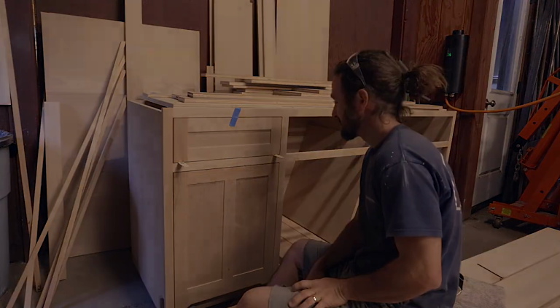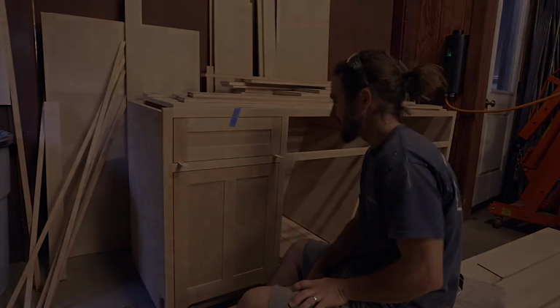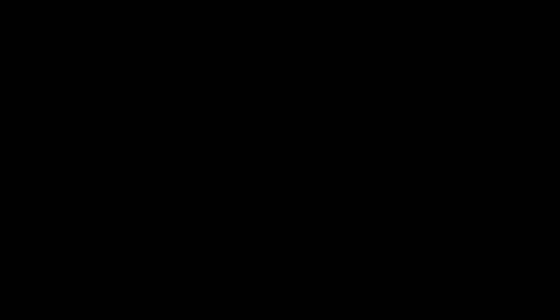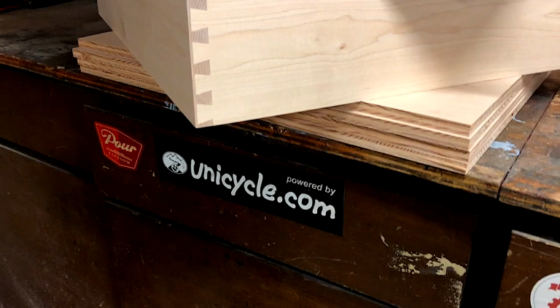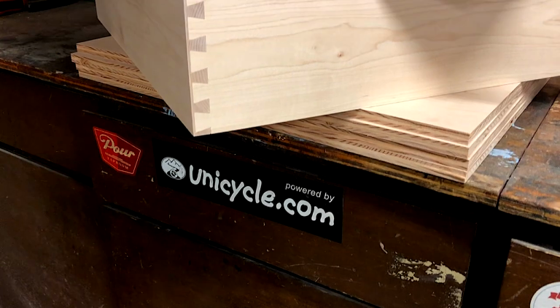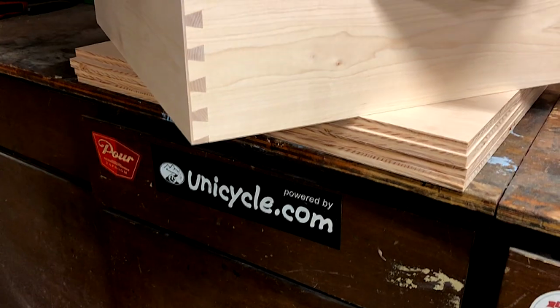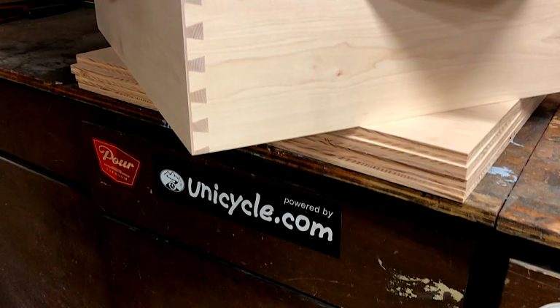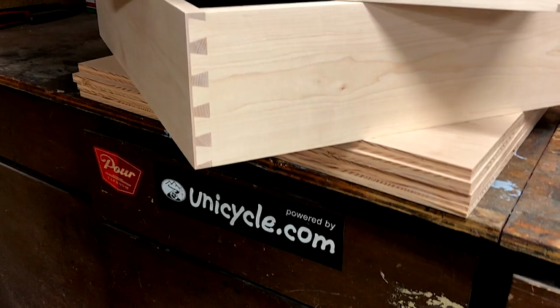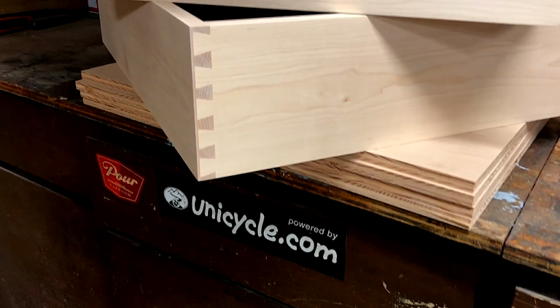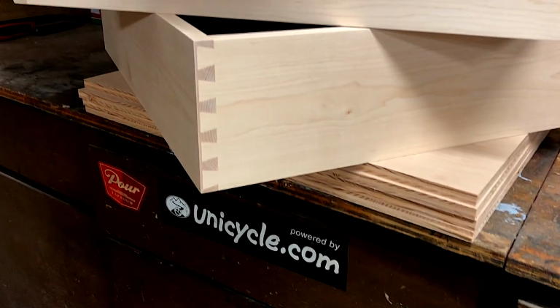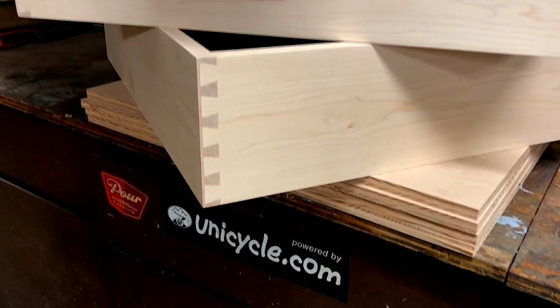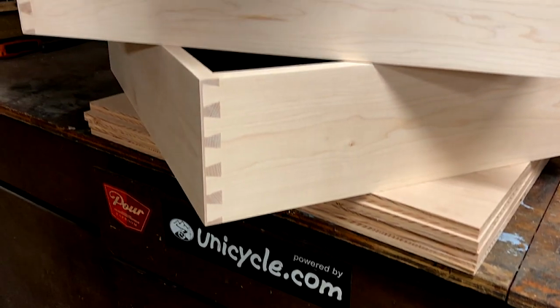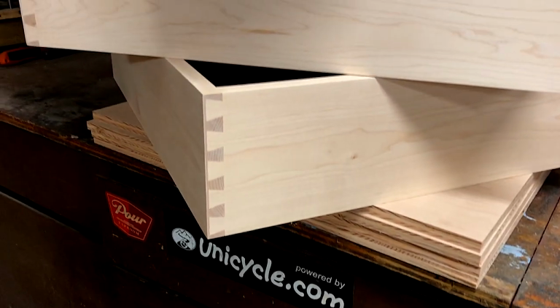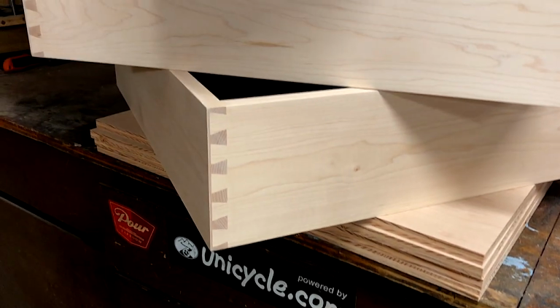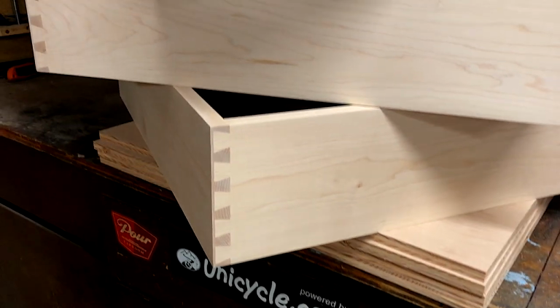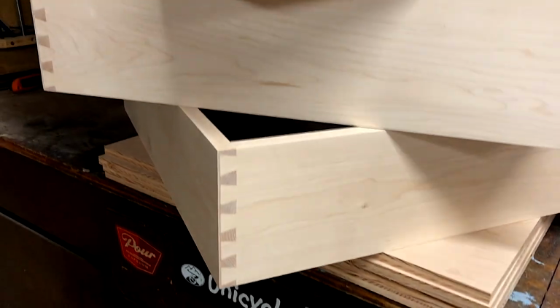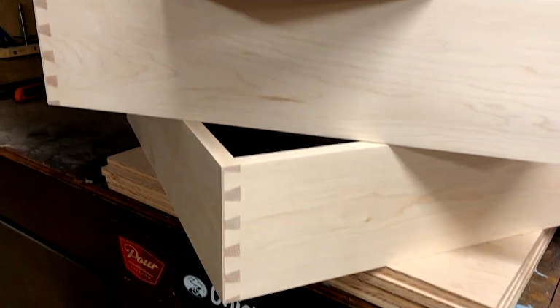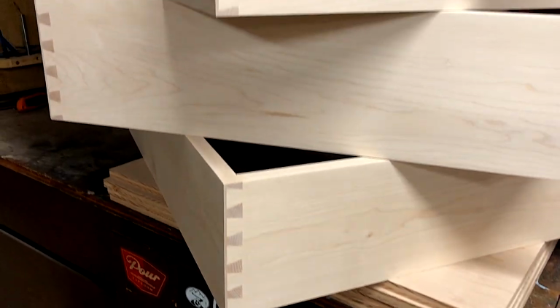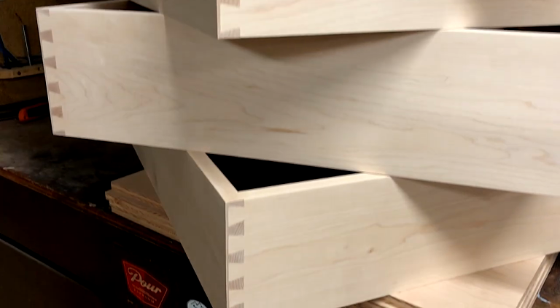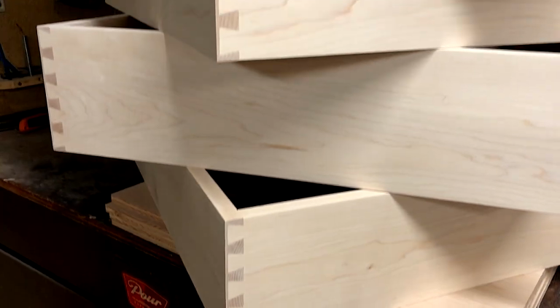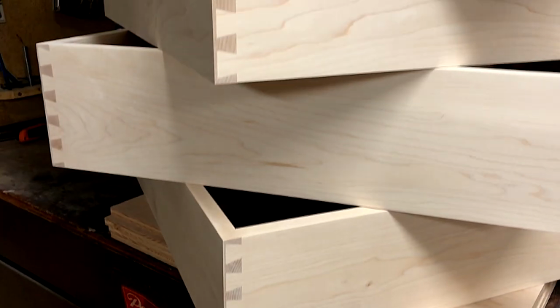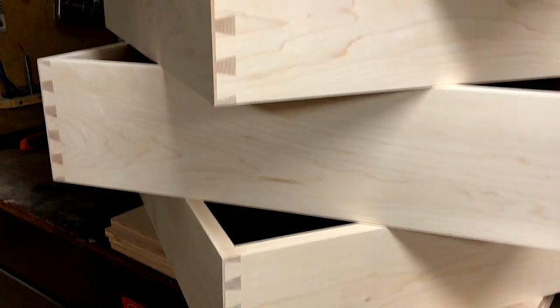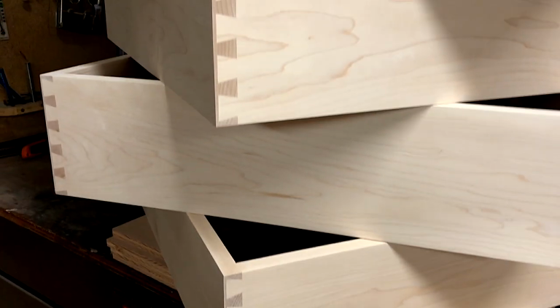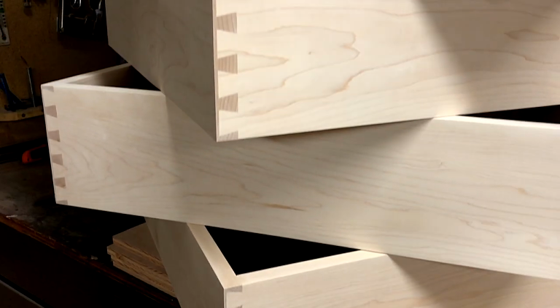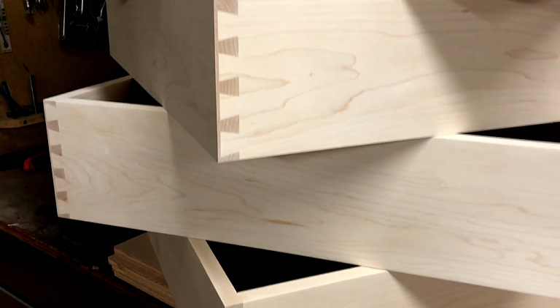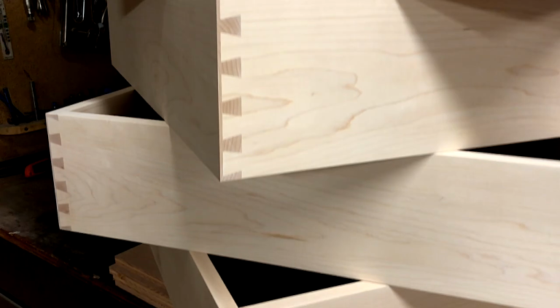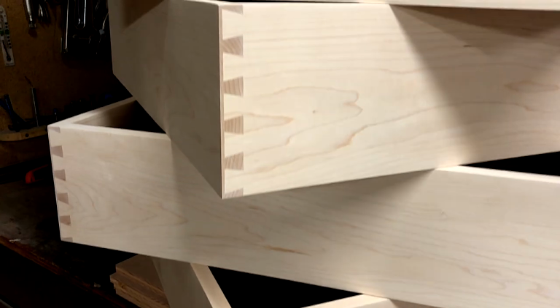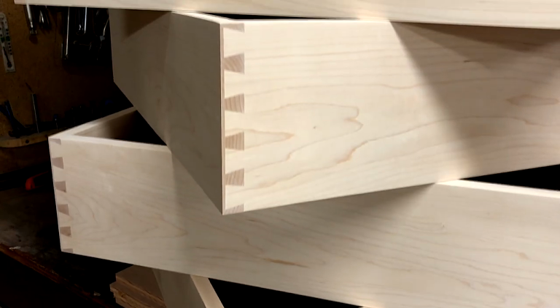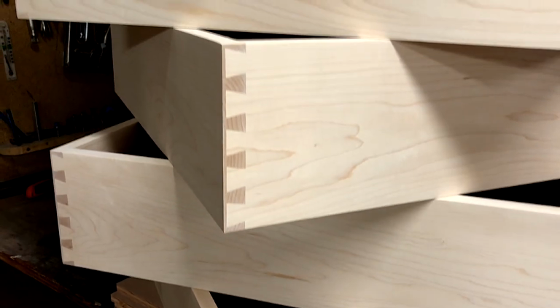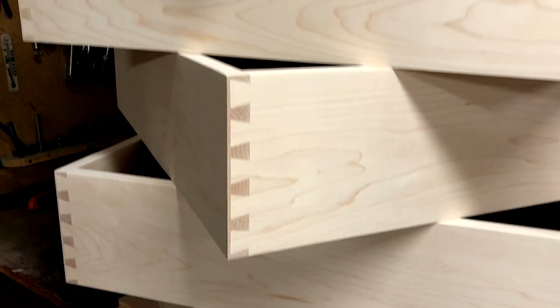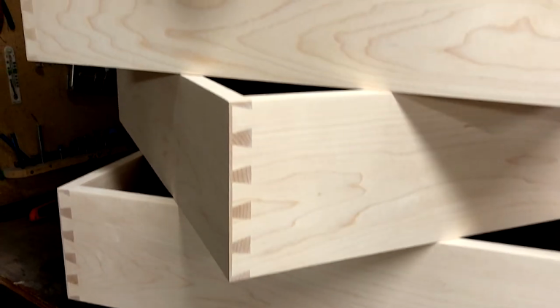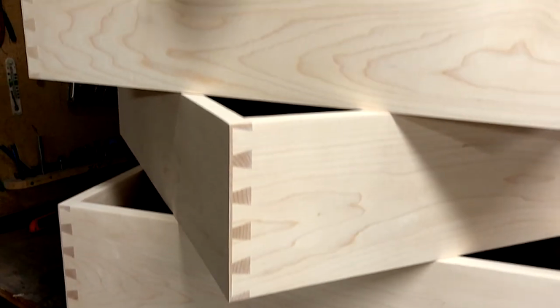In the next episode I'll be making some drawers and finishing up anything on the doors.